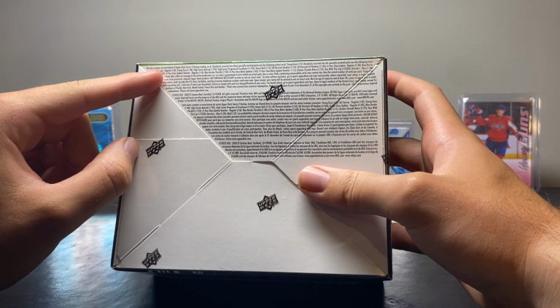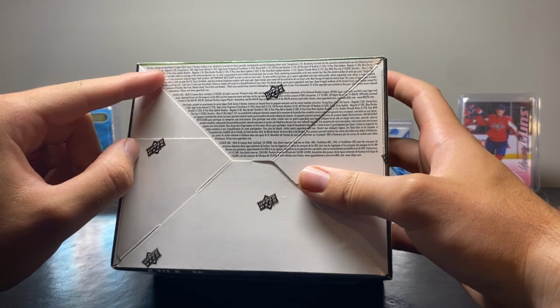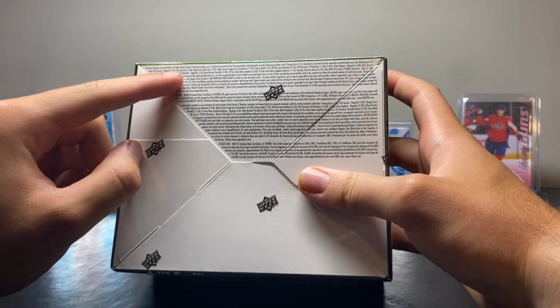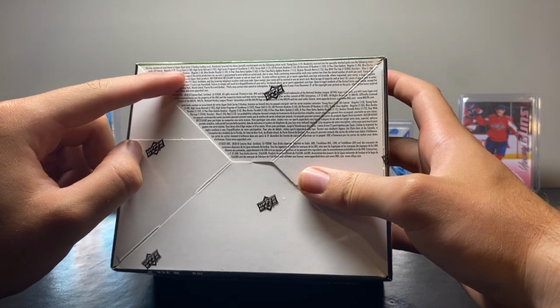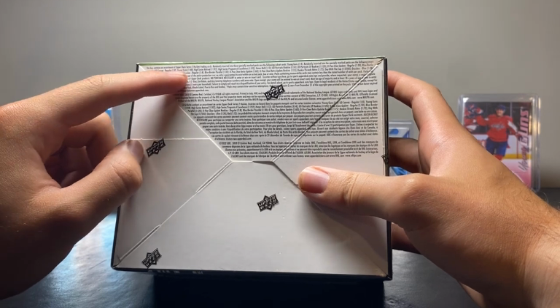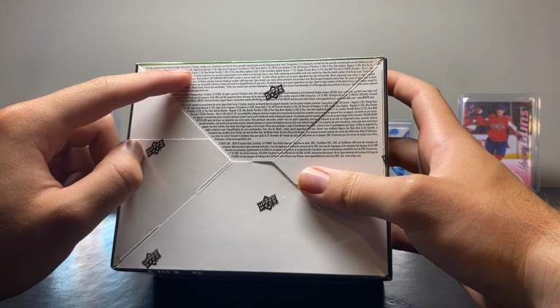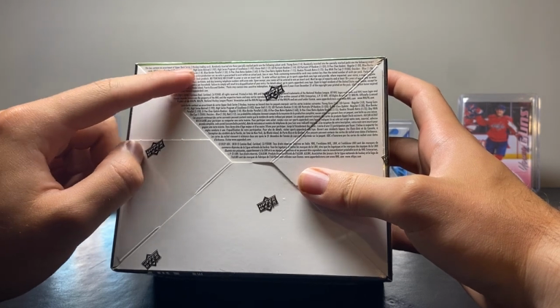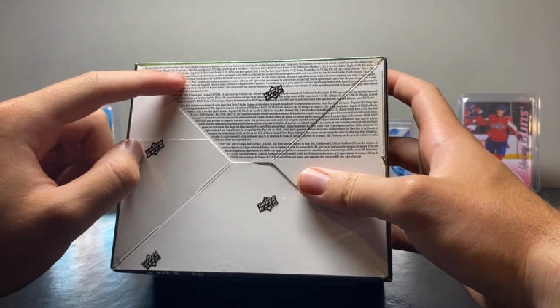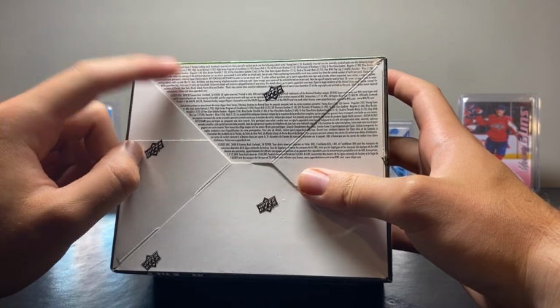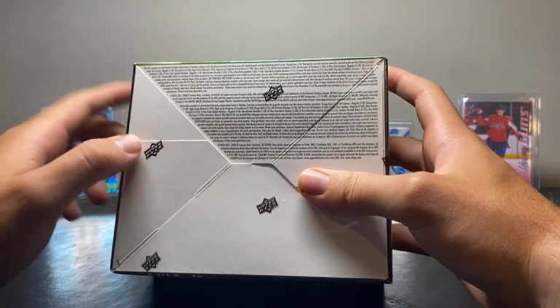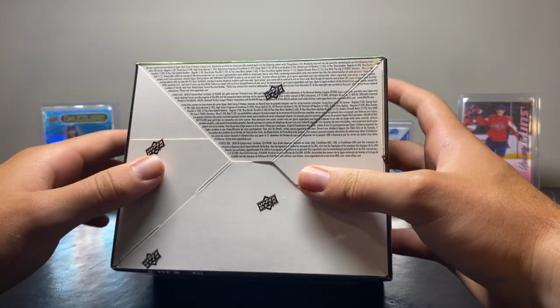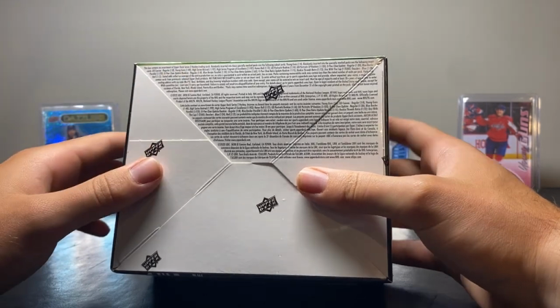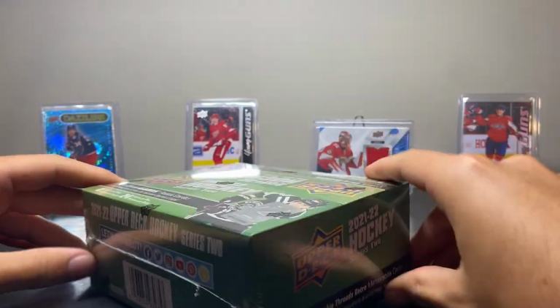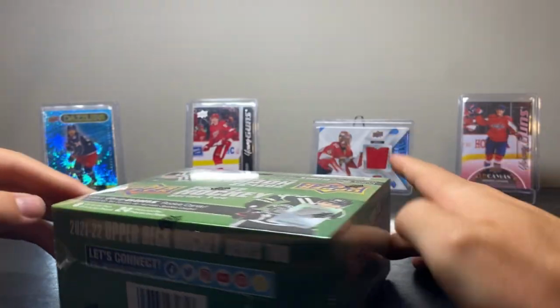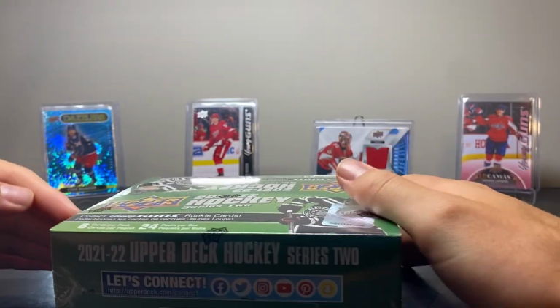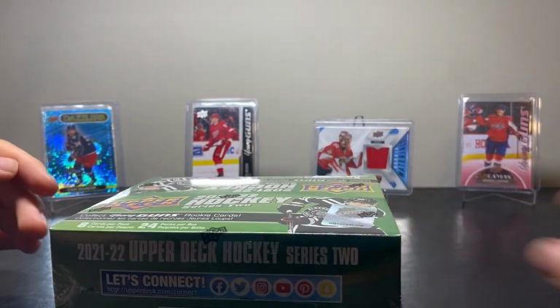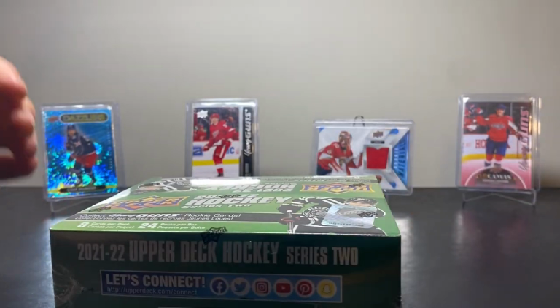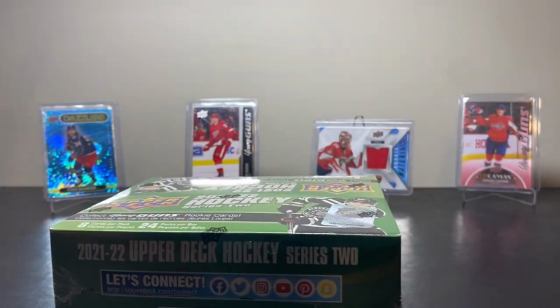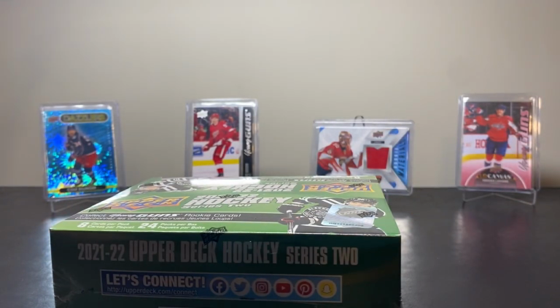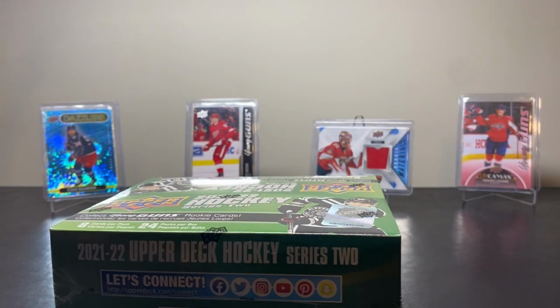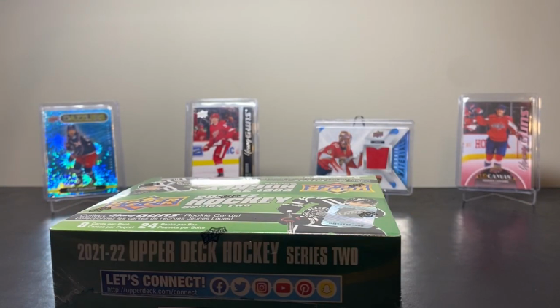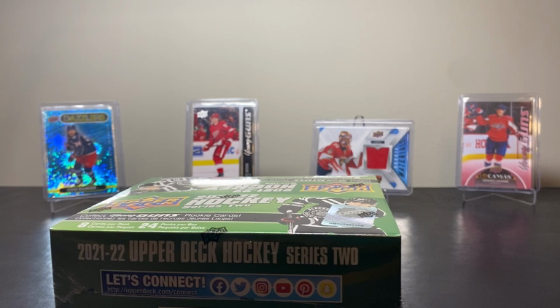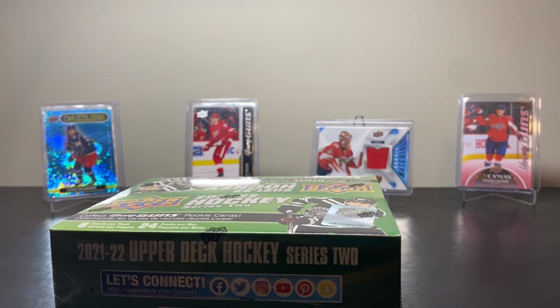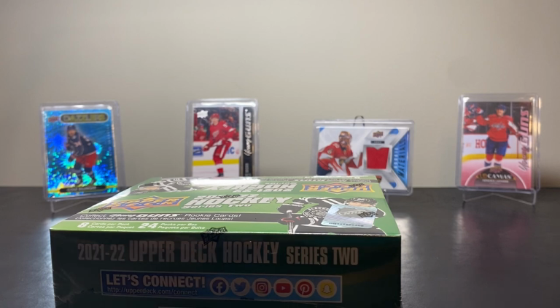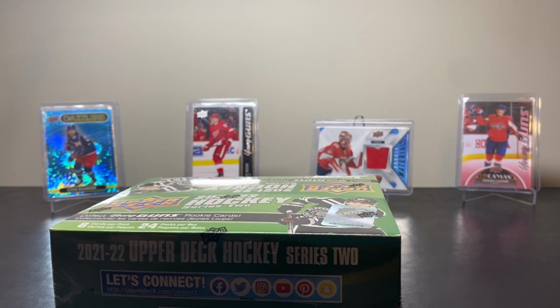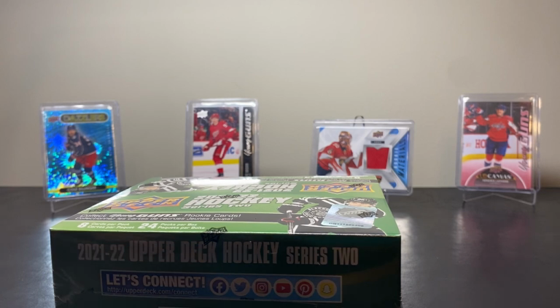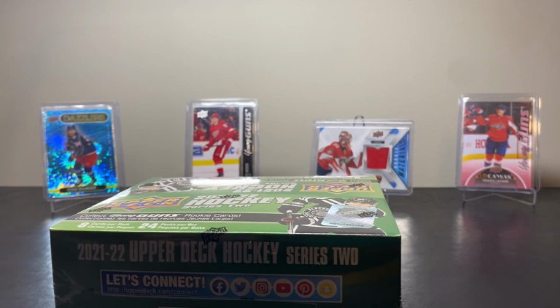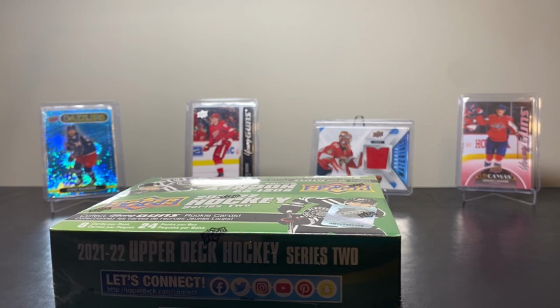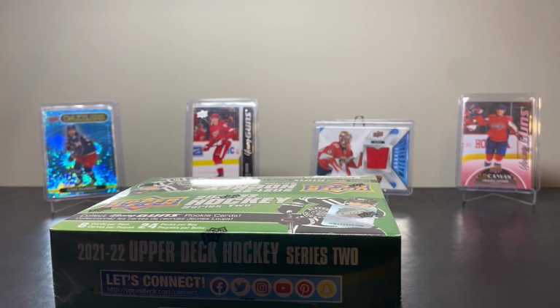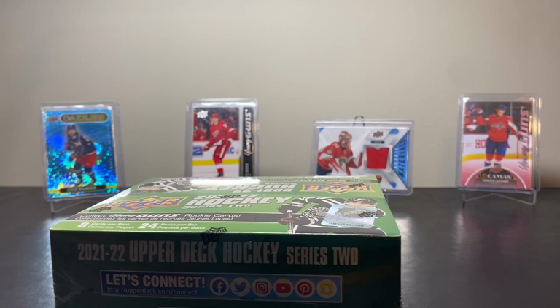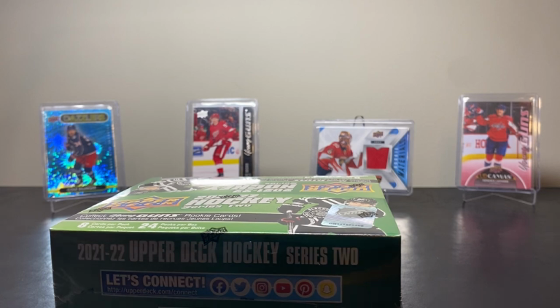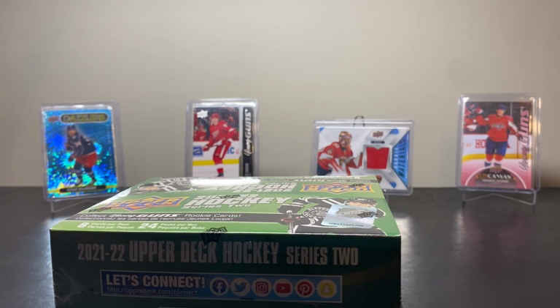UD Canvas Young Guns is 1 in 48 packs. I'm going to open it up, see how it goes, and I'll see you guys after the edit.